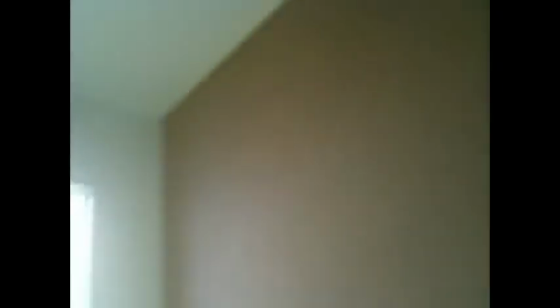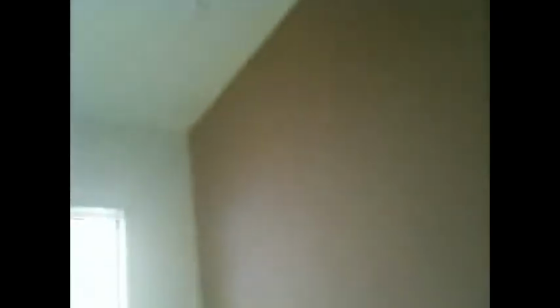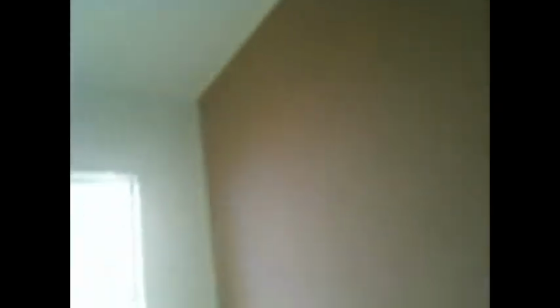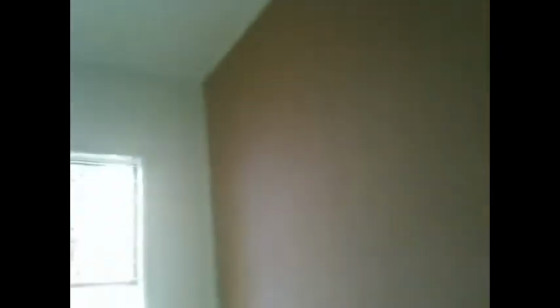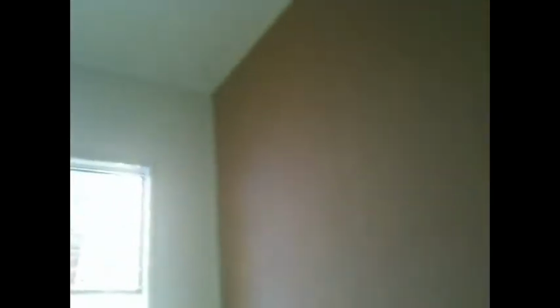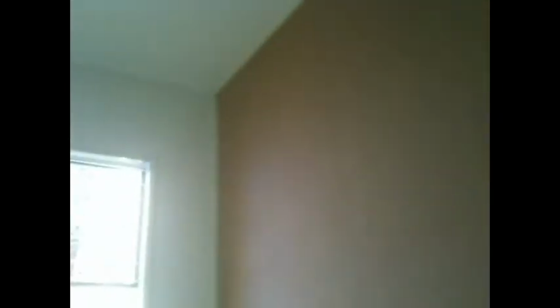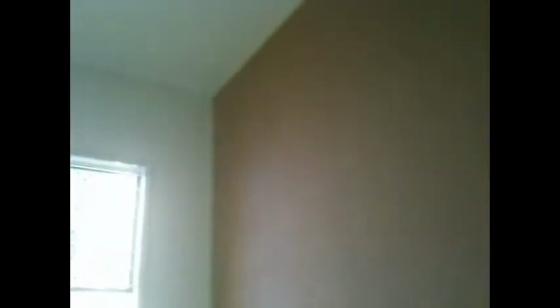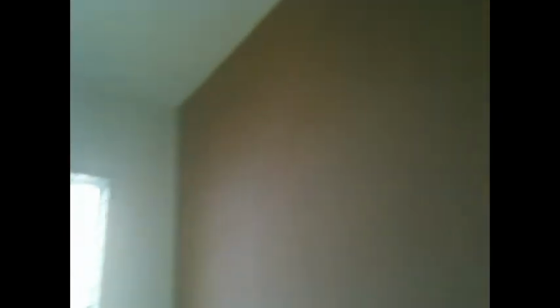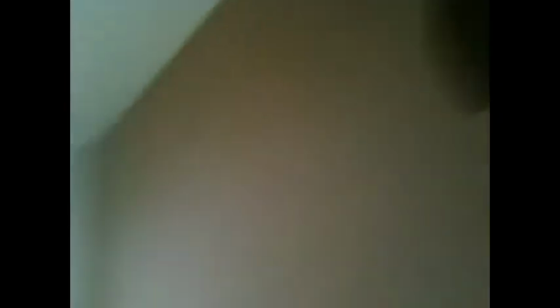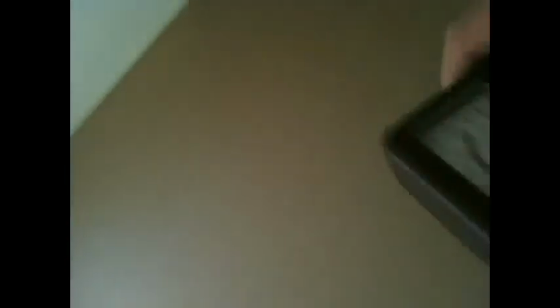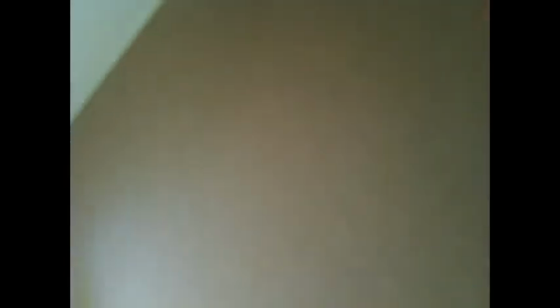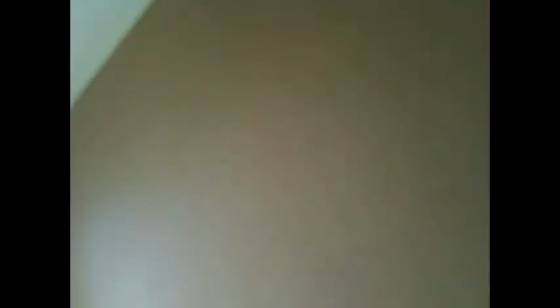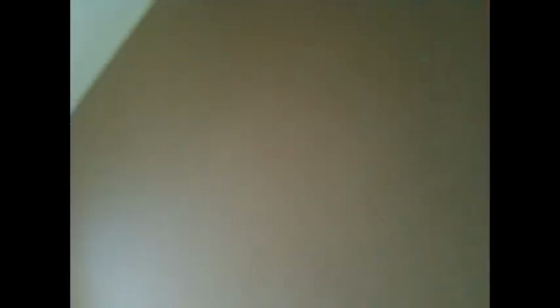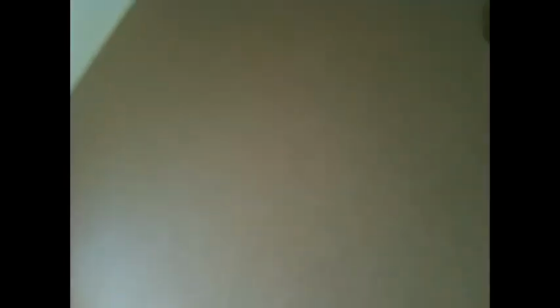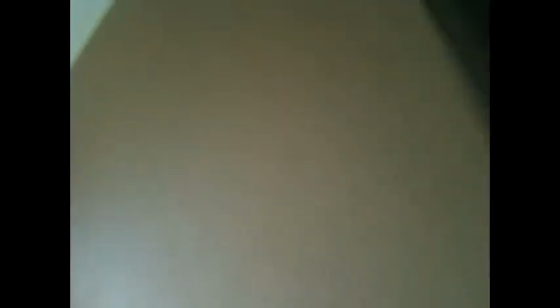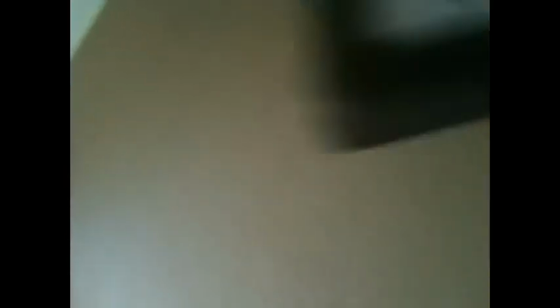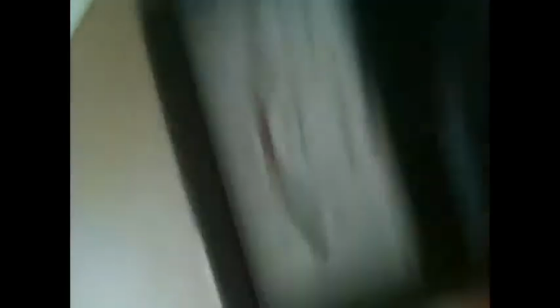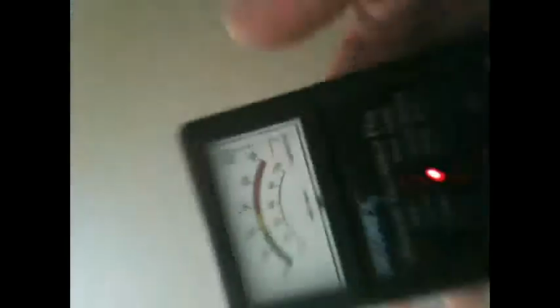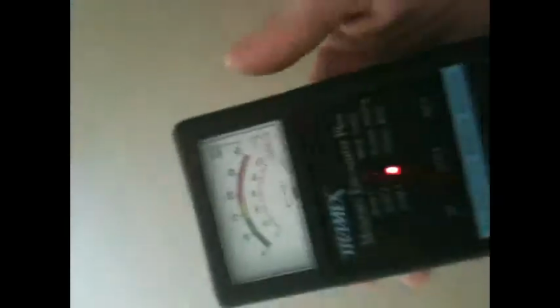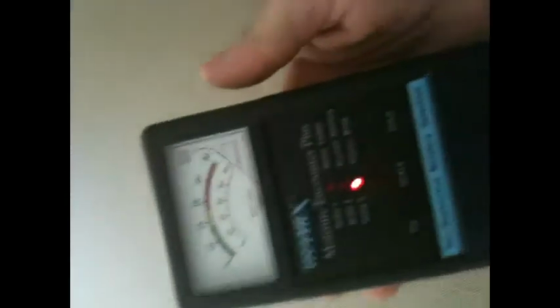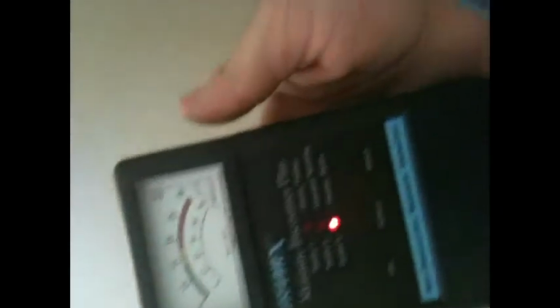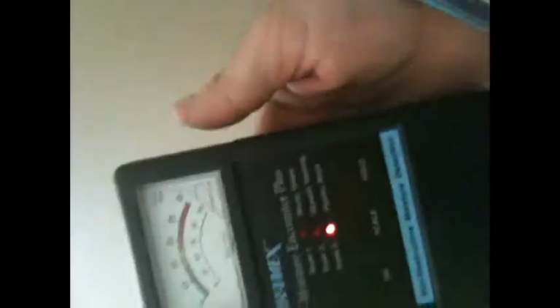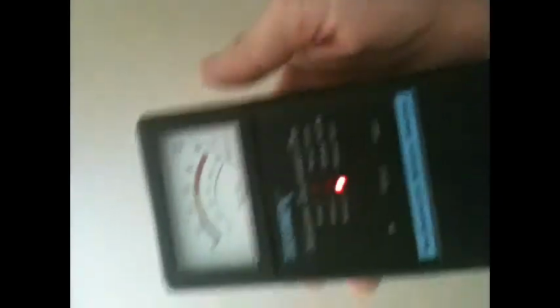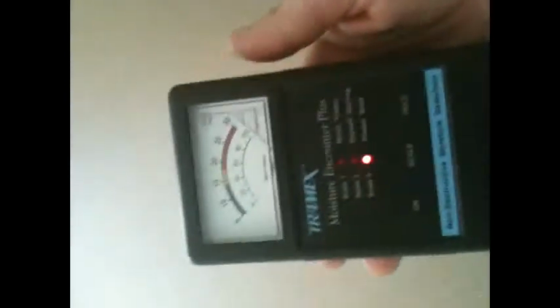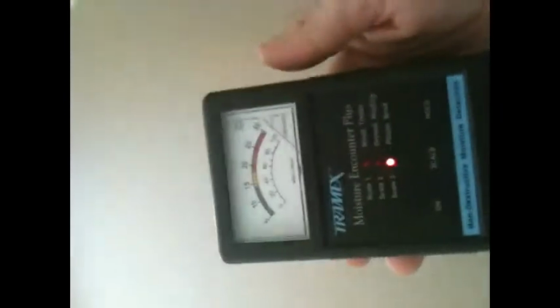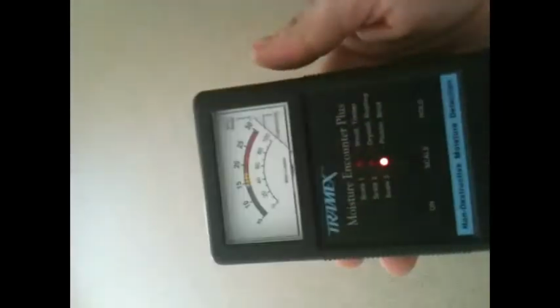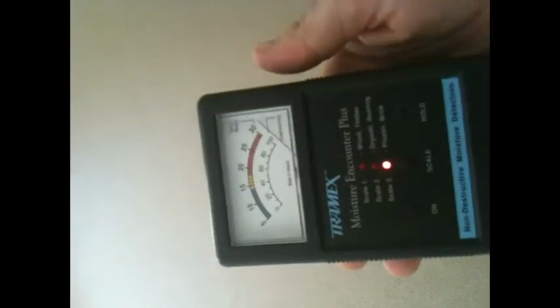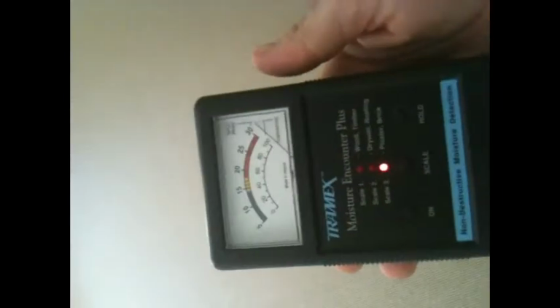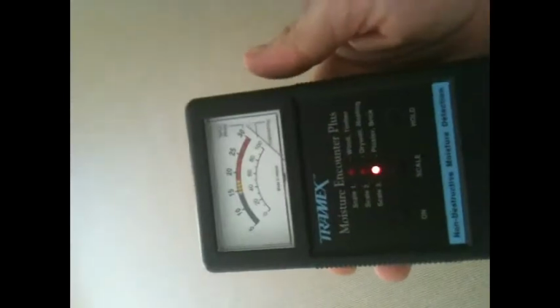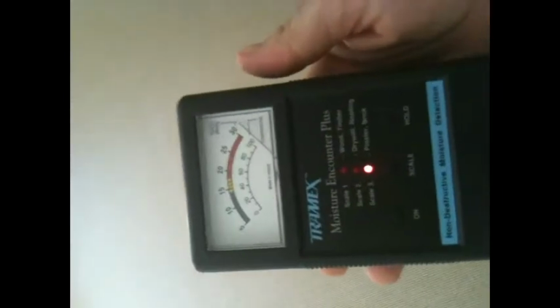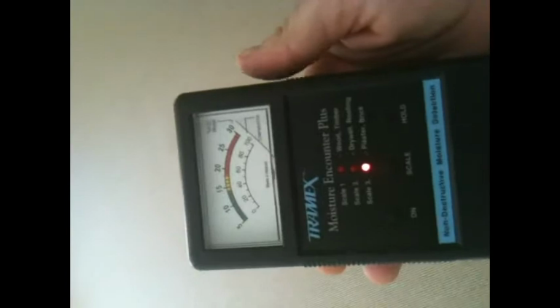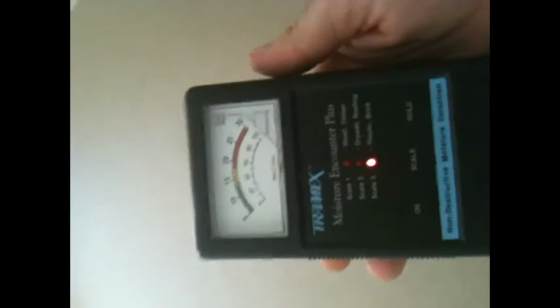Just so you know, it does go off — that's the moisture in my hand.